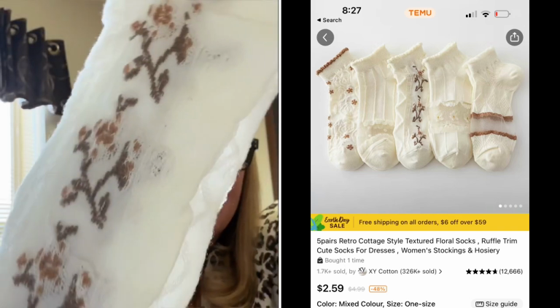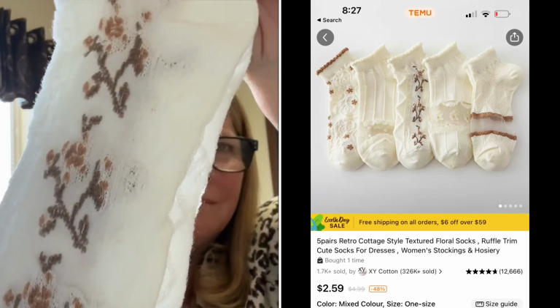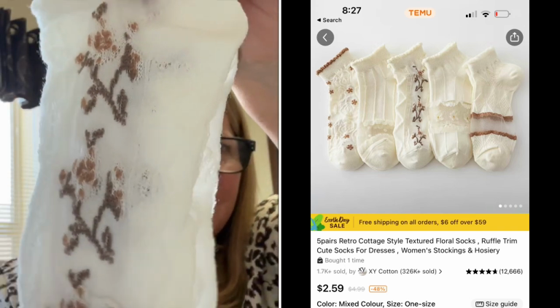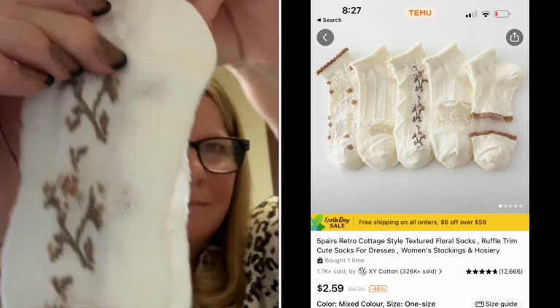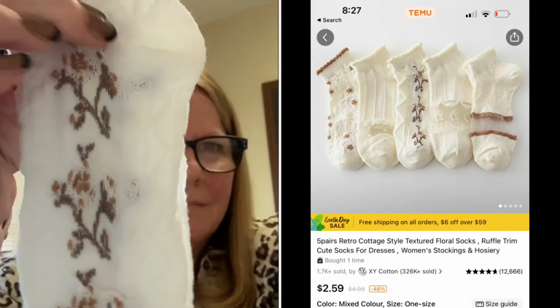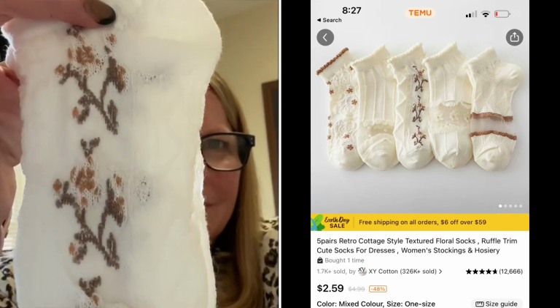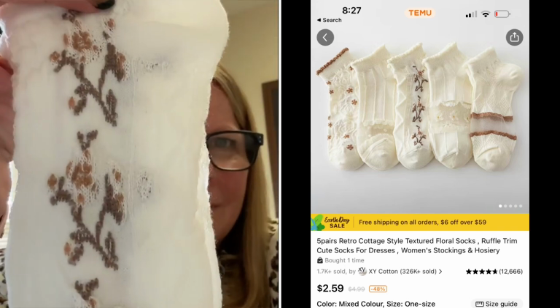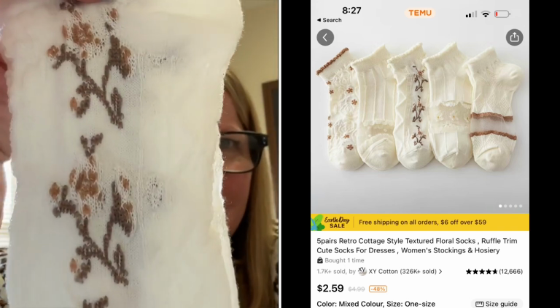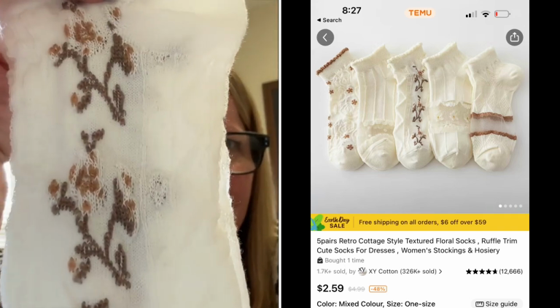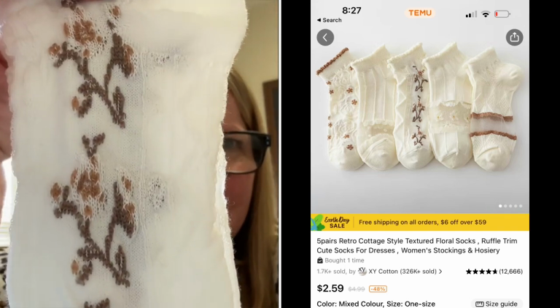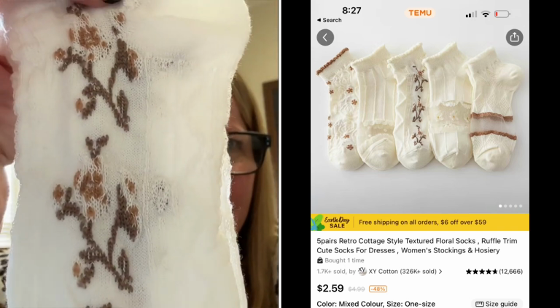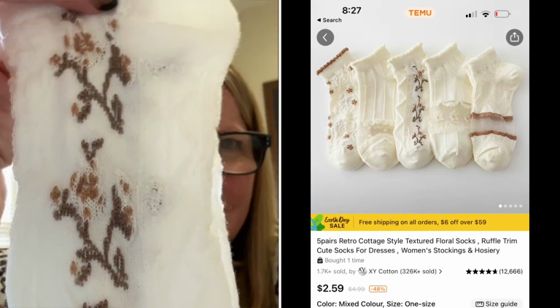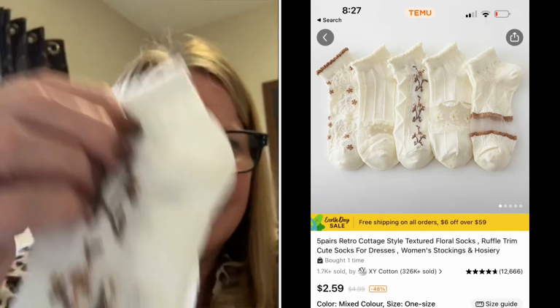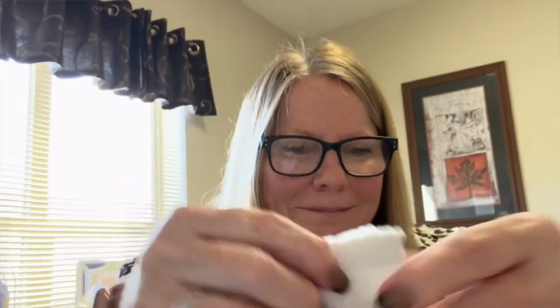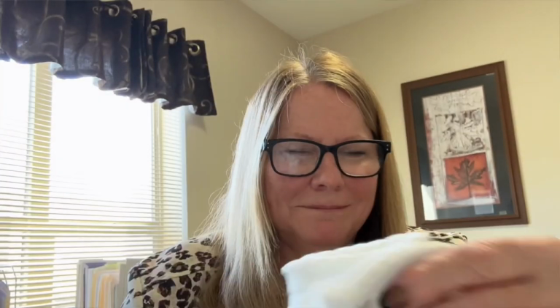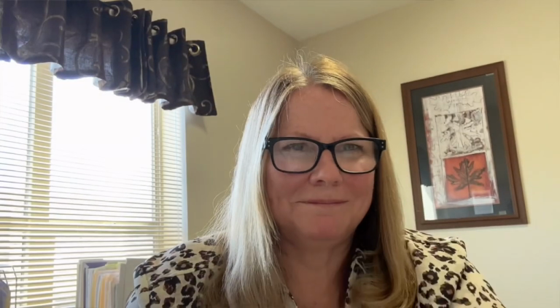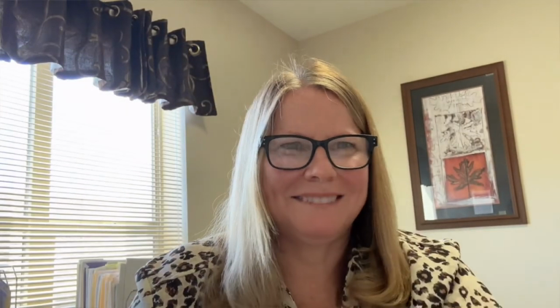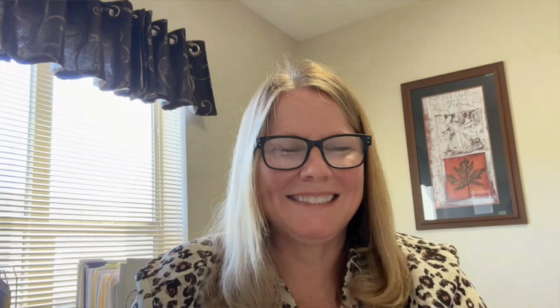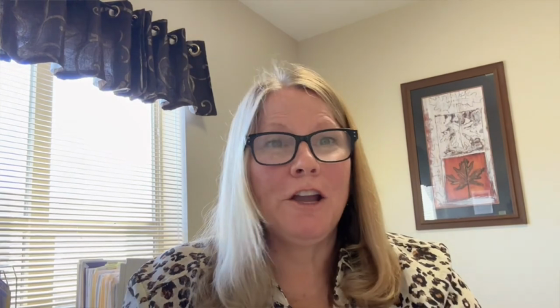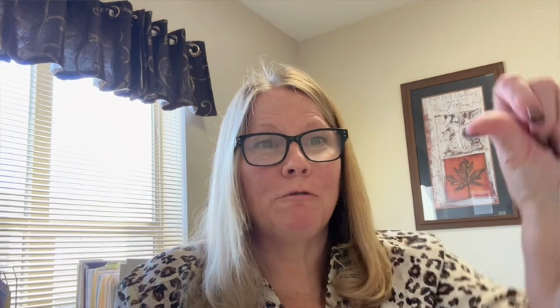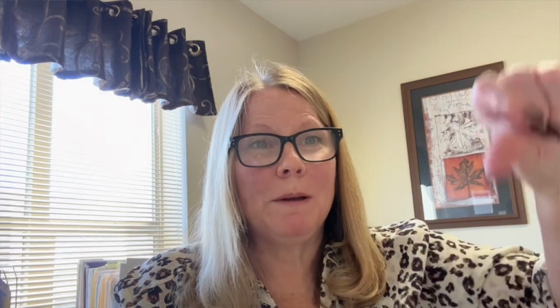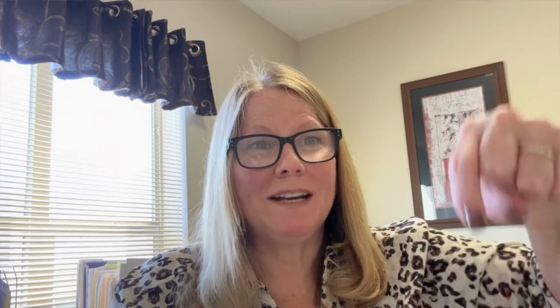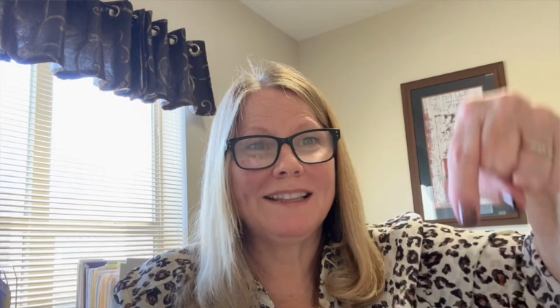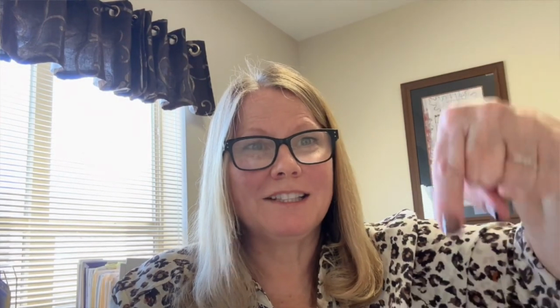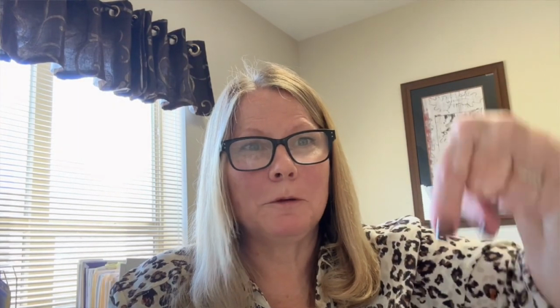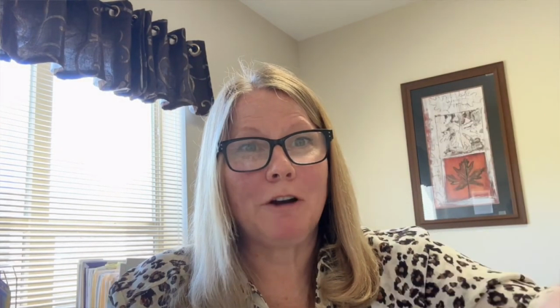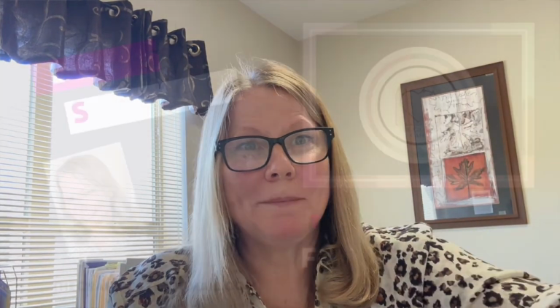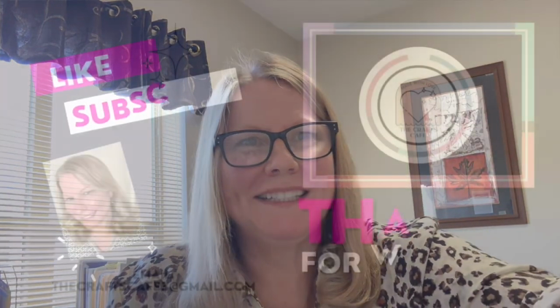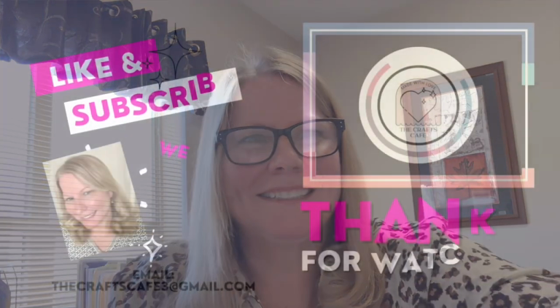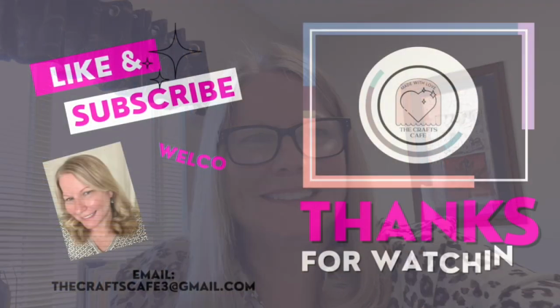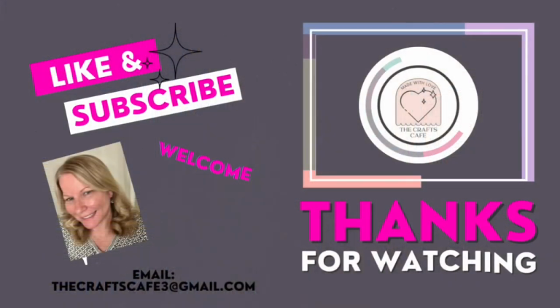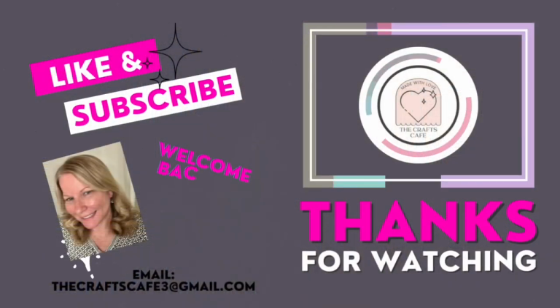Thank you for watching — remember to hit subscribe and like!